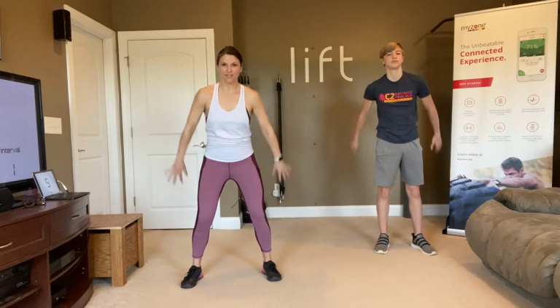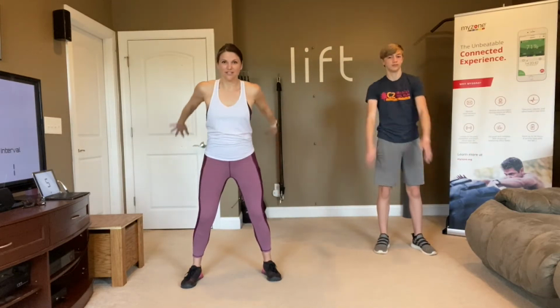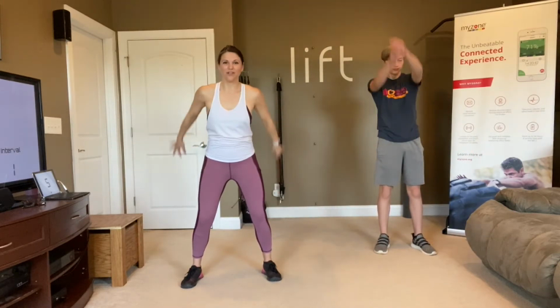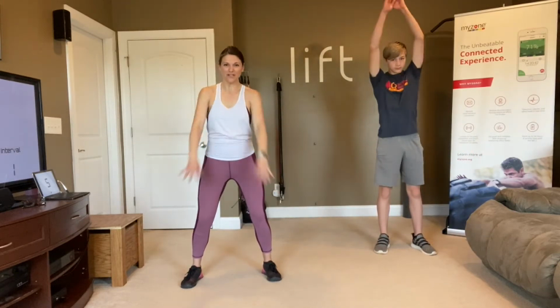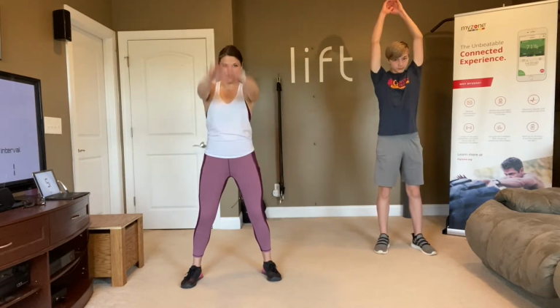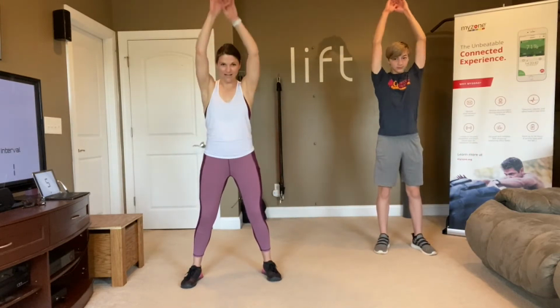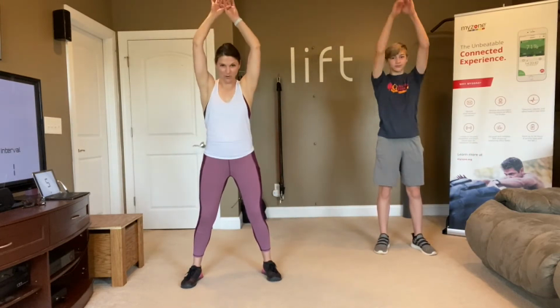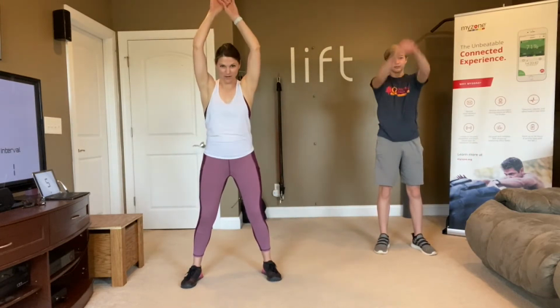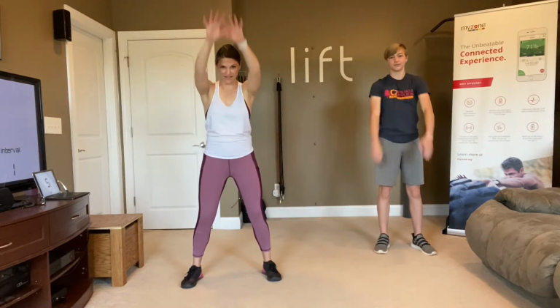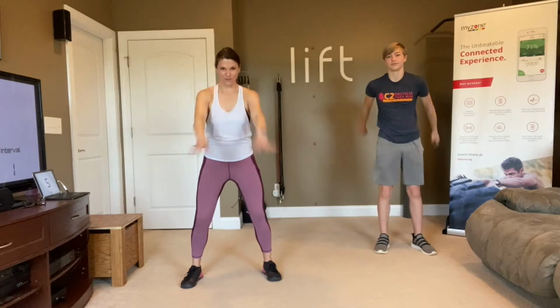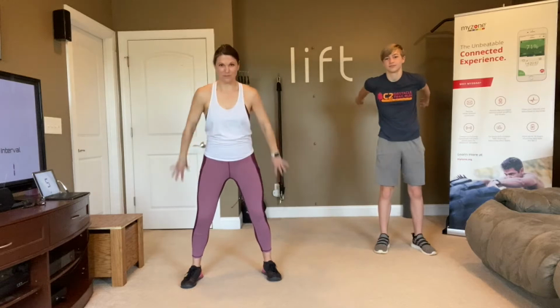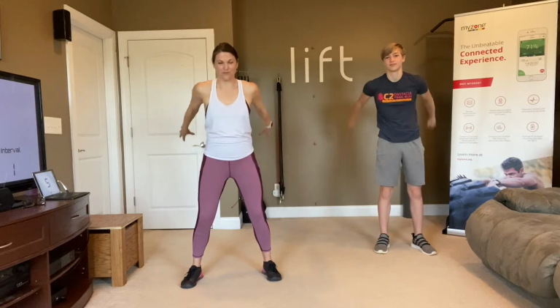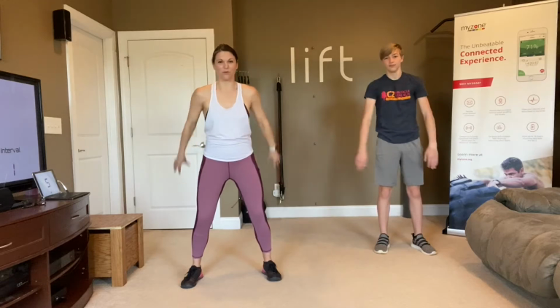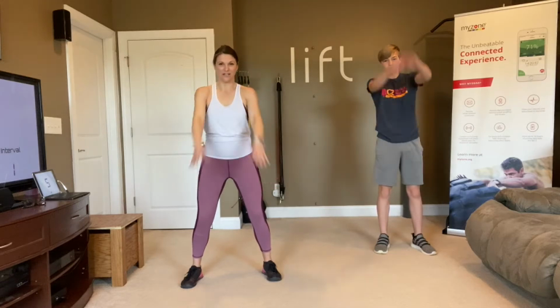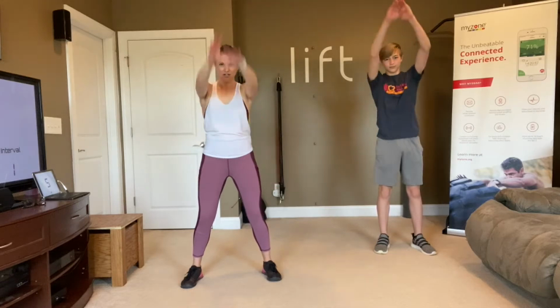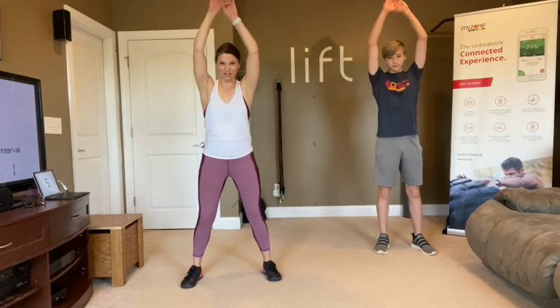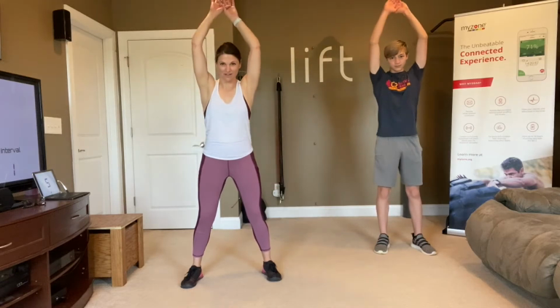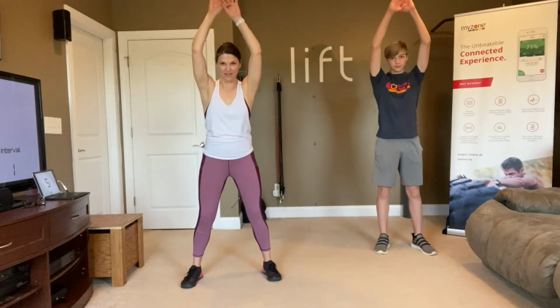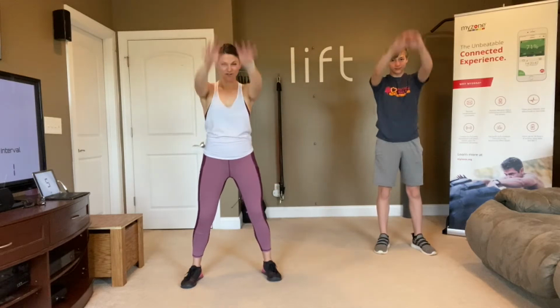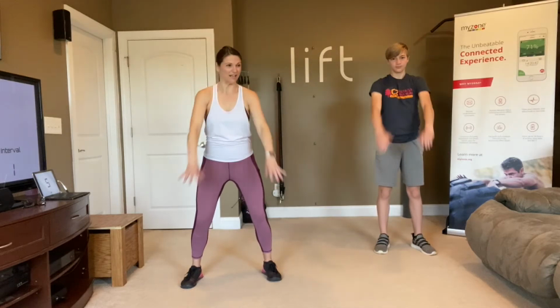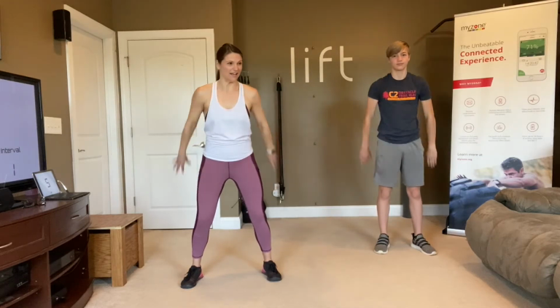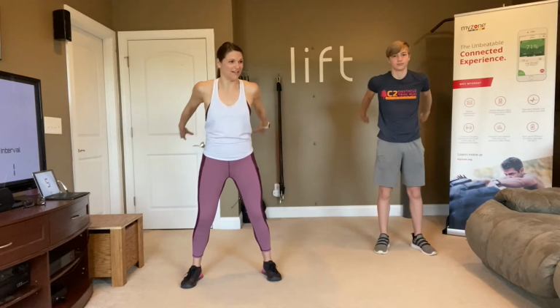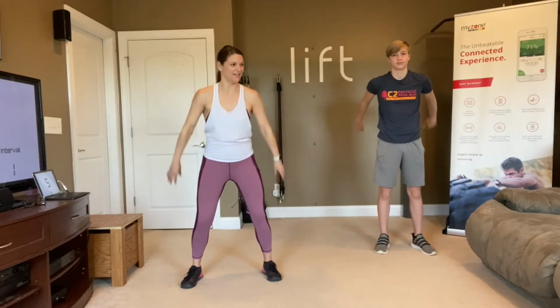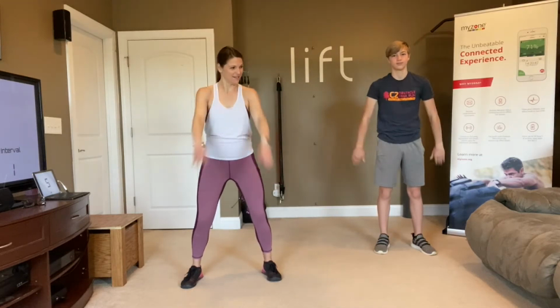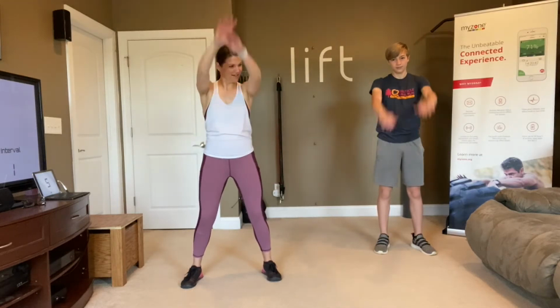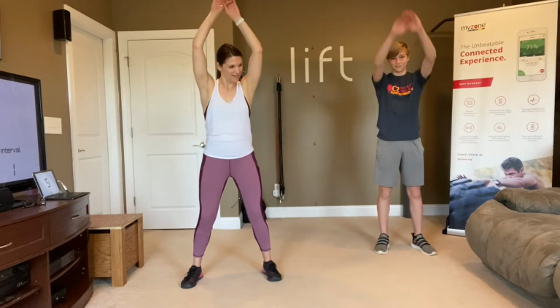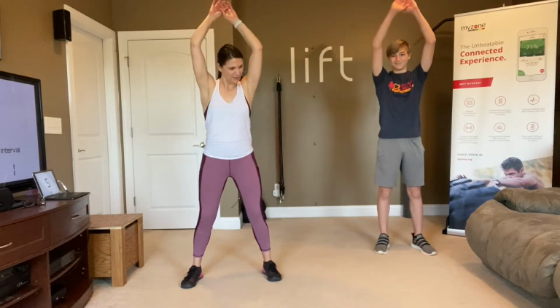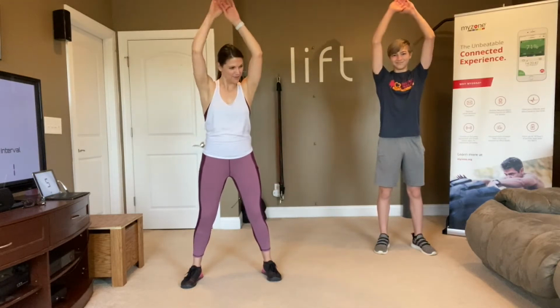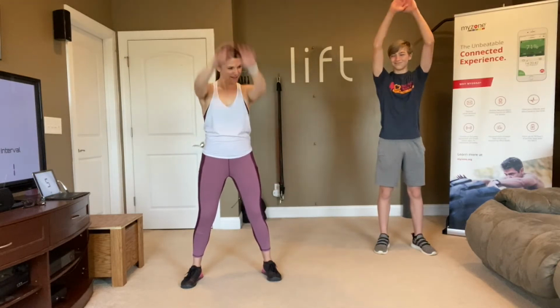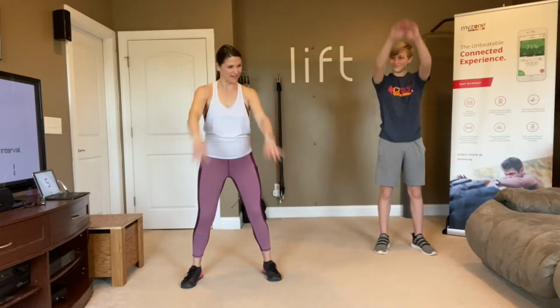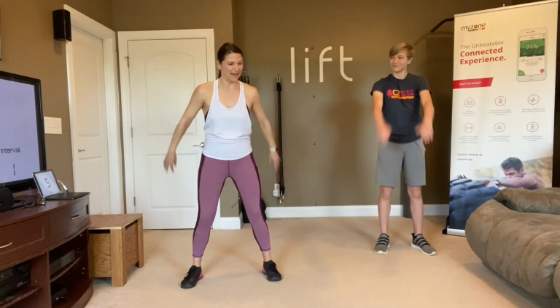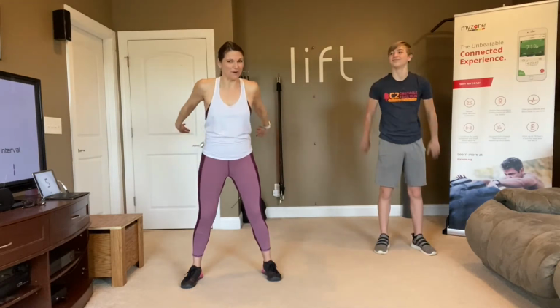Logan has done our workouts with us before, but he's usually on the other side of the camera.